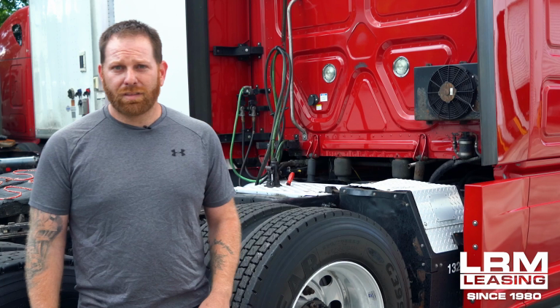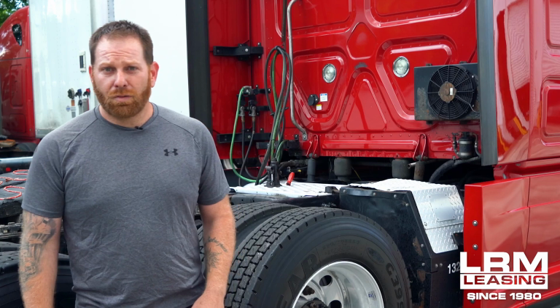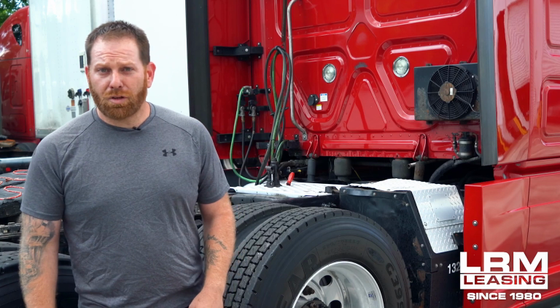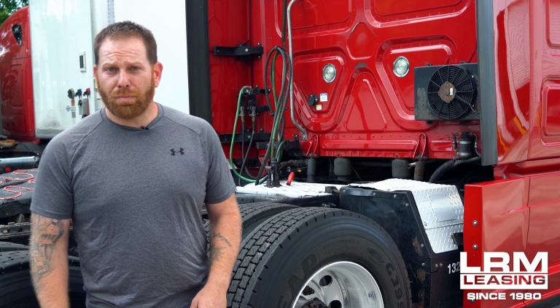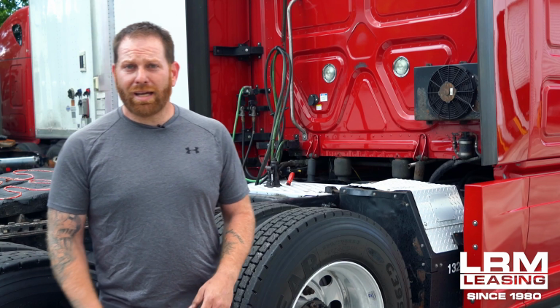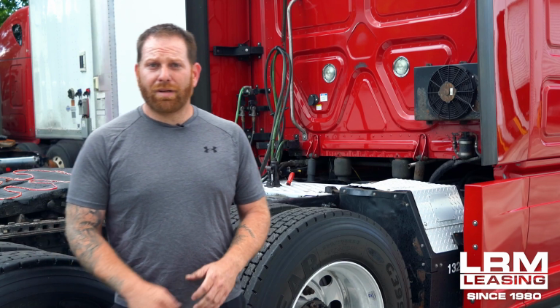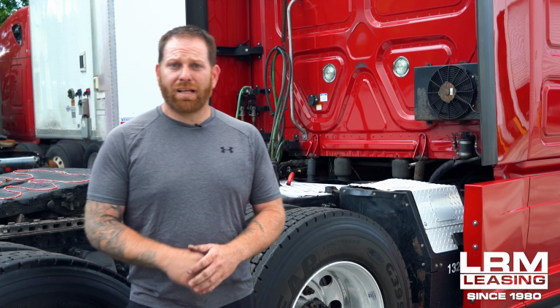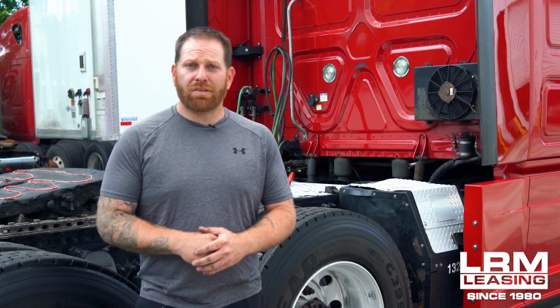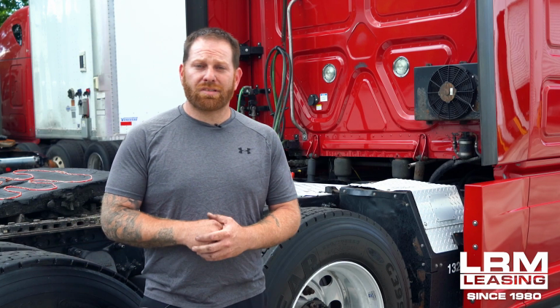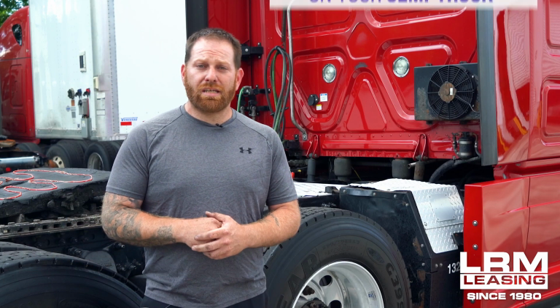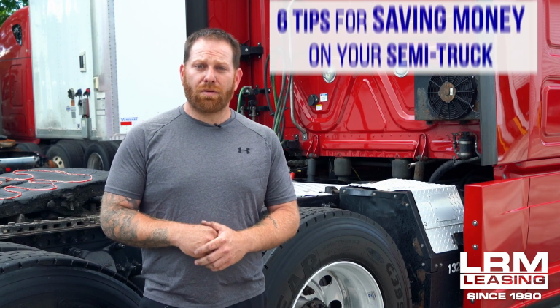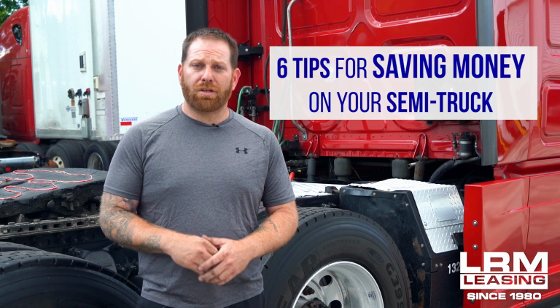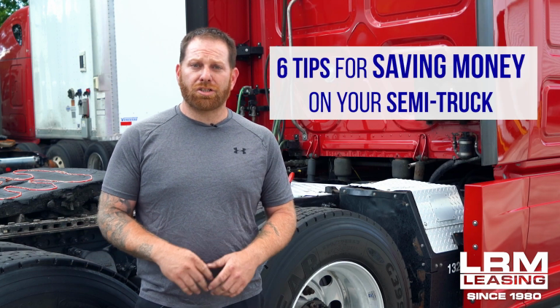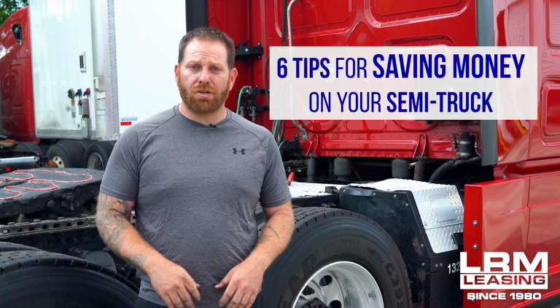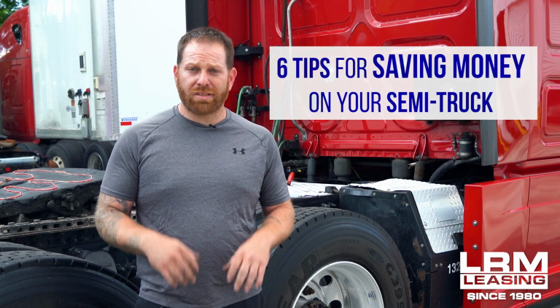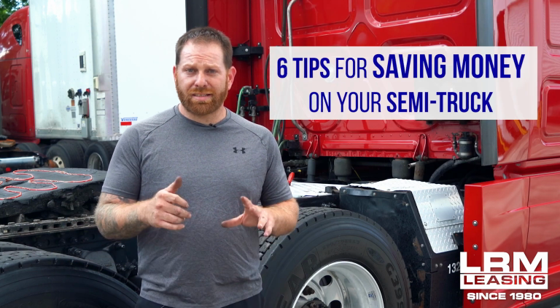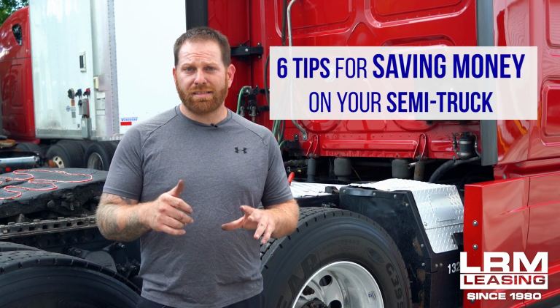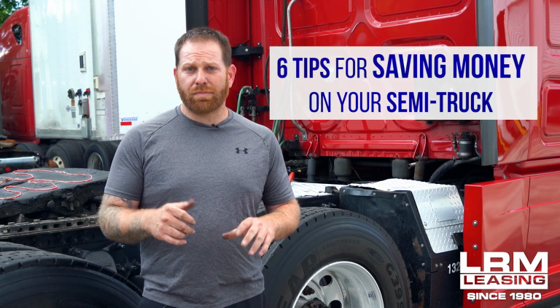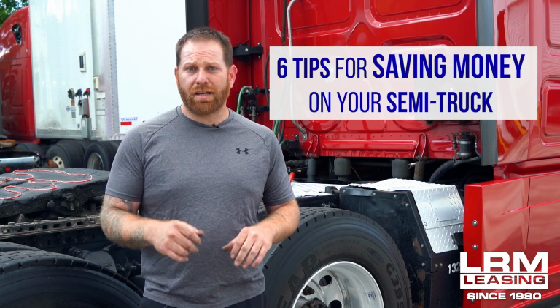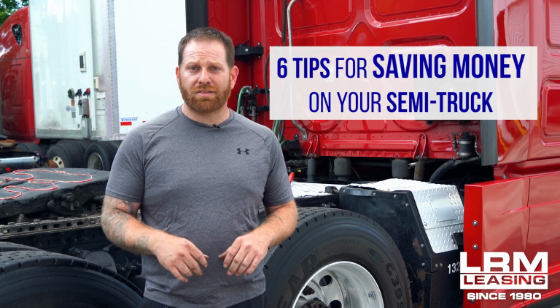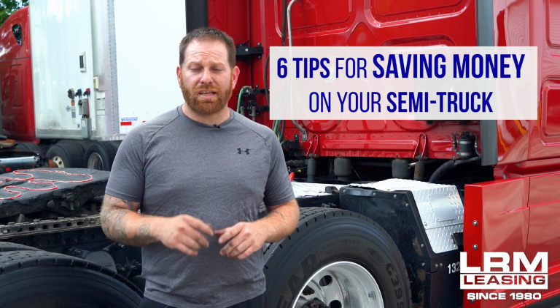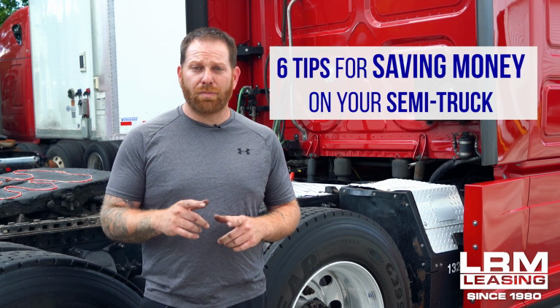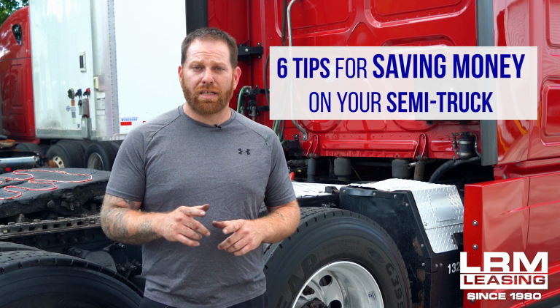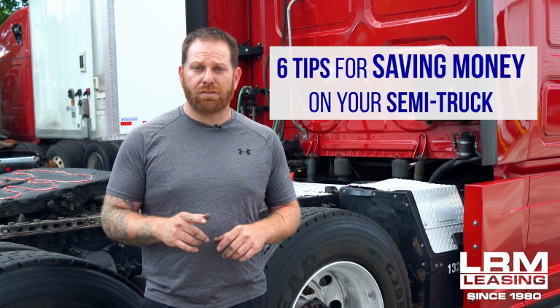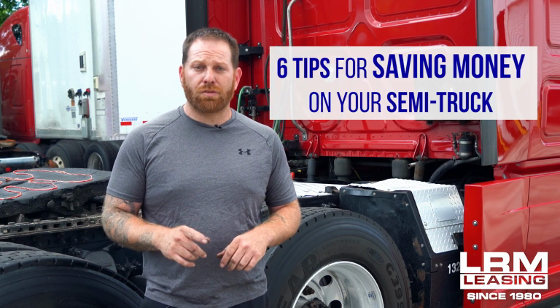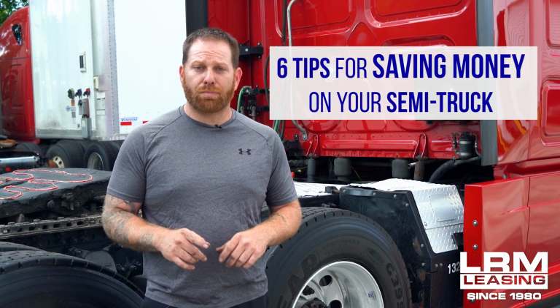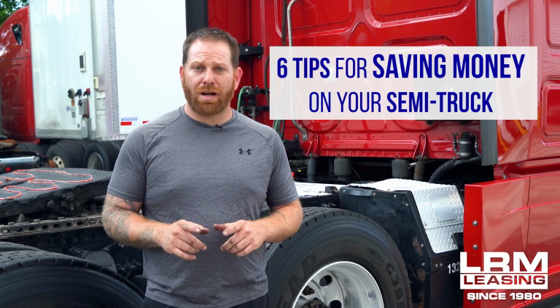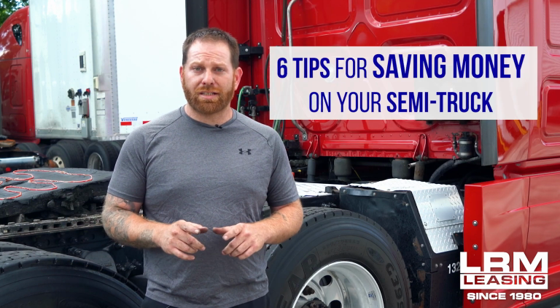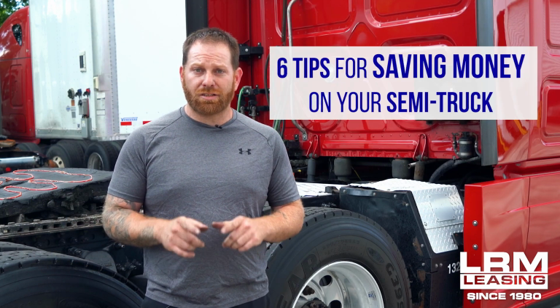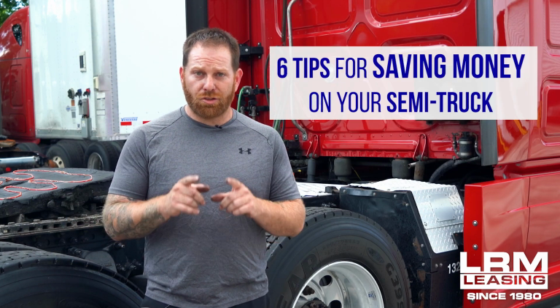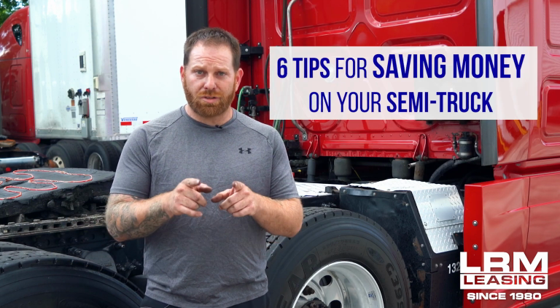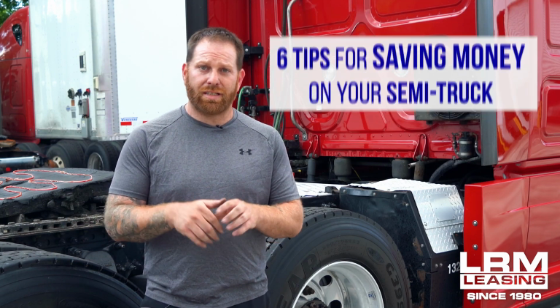Welcome back, my name is Steve. I want to show you six tips on how to save money doing projects yourself.